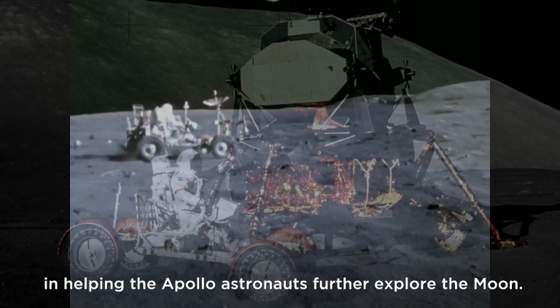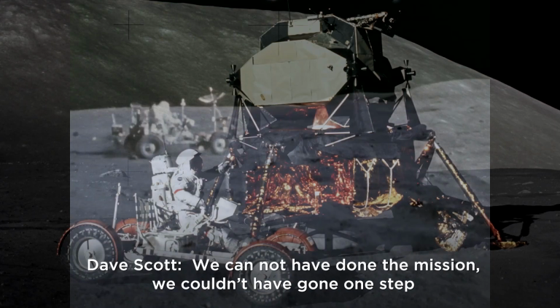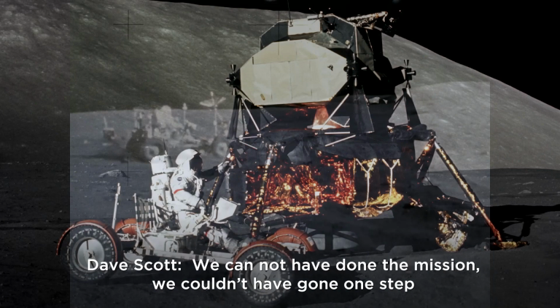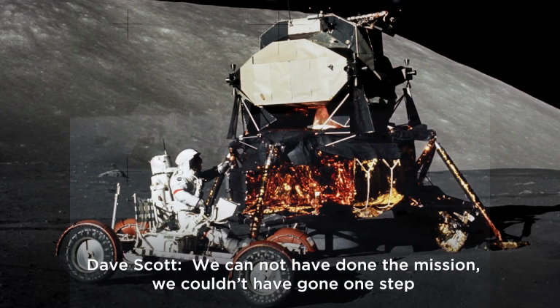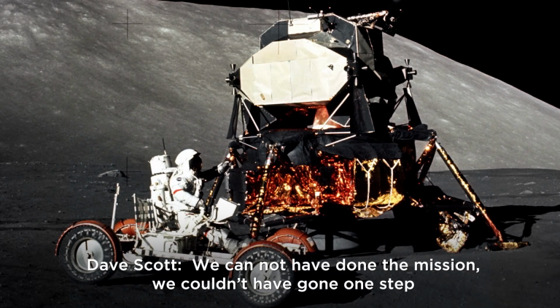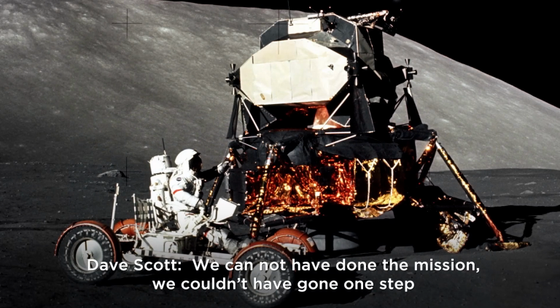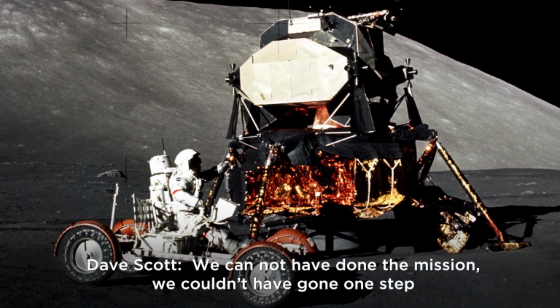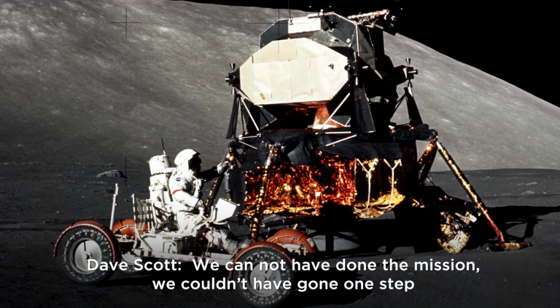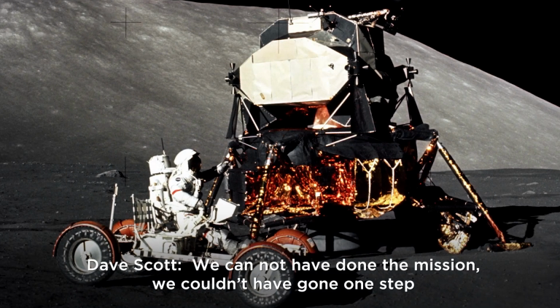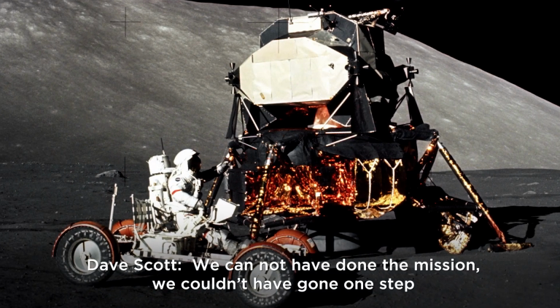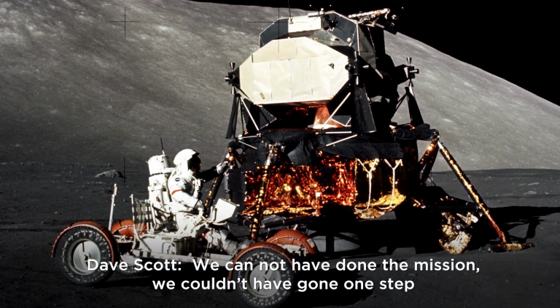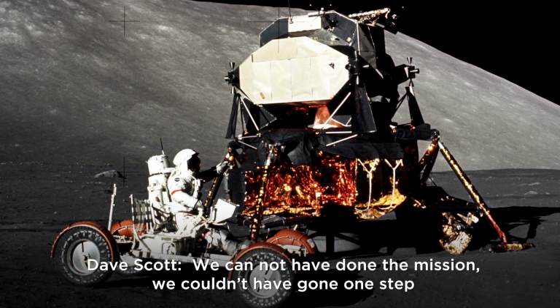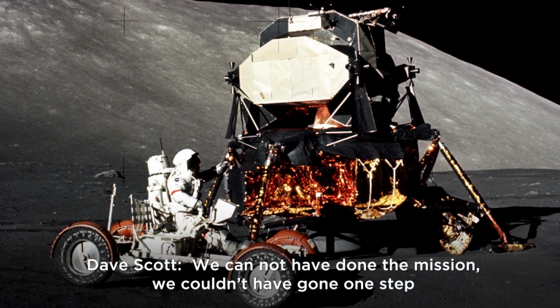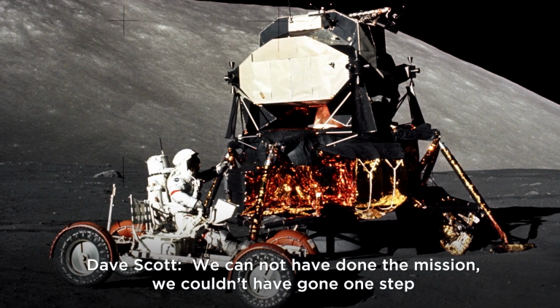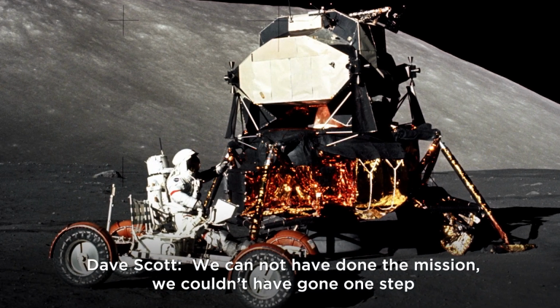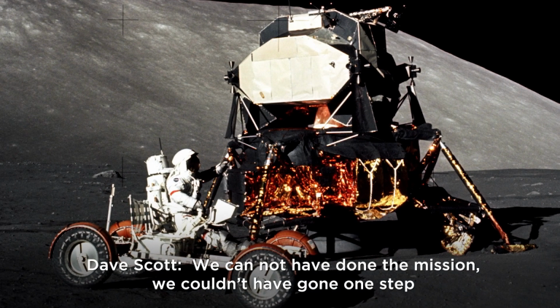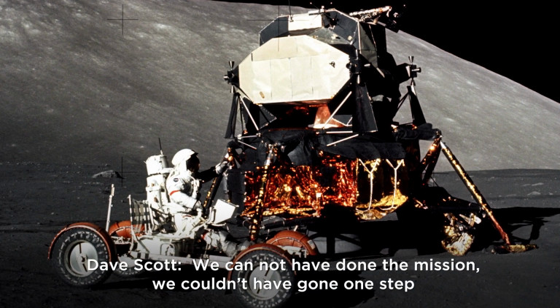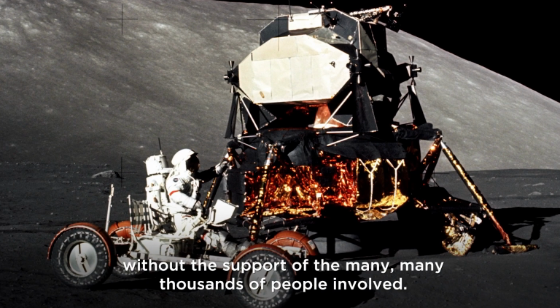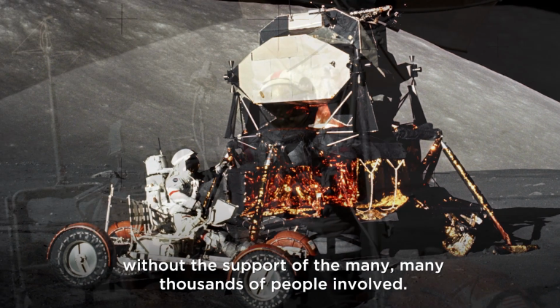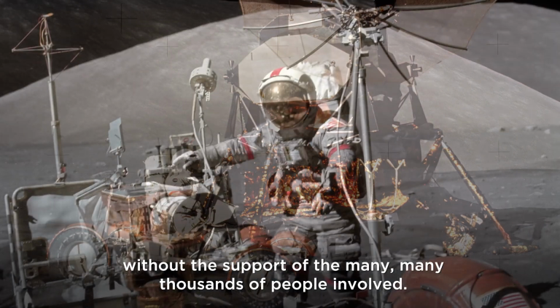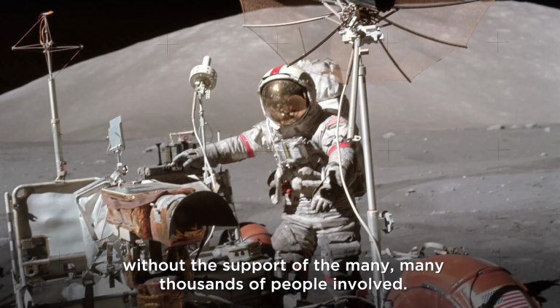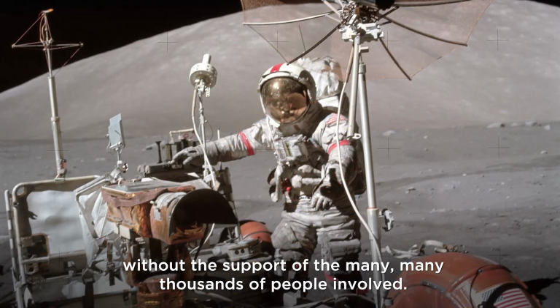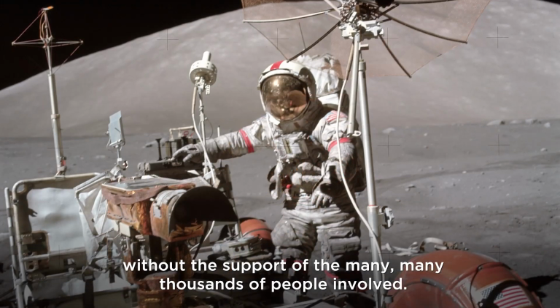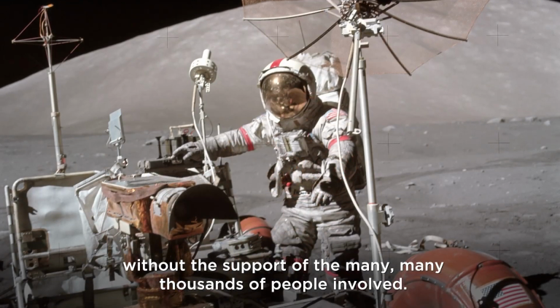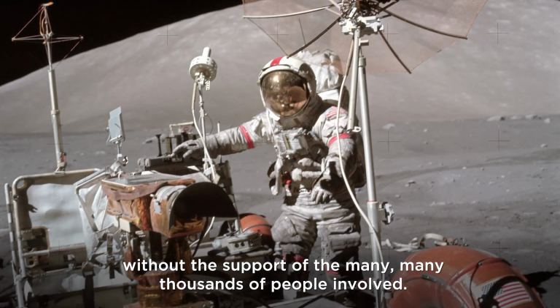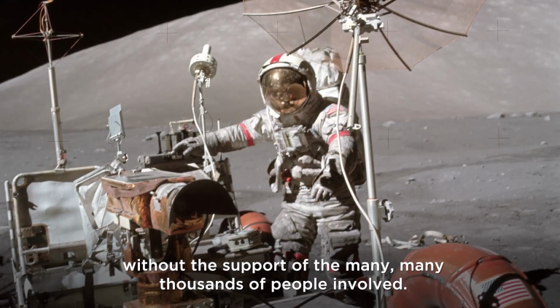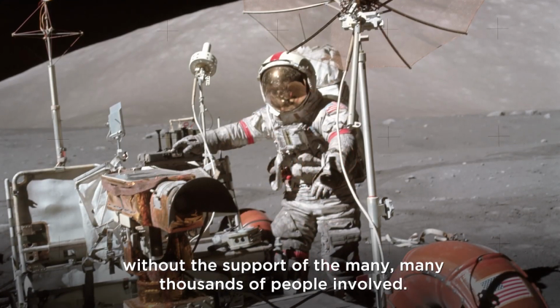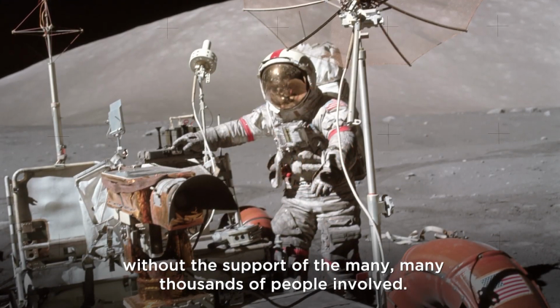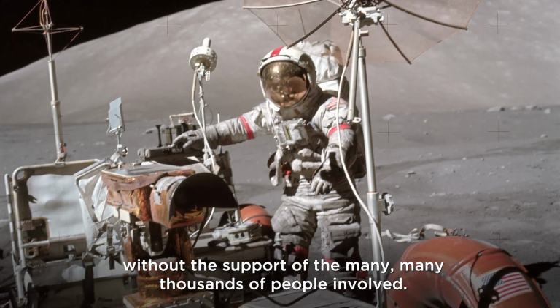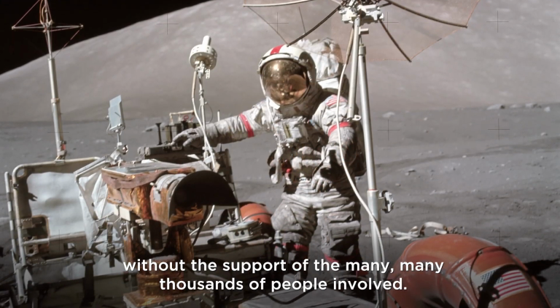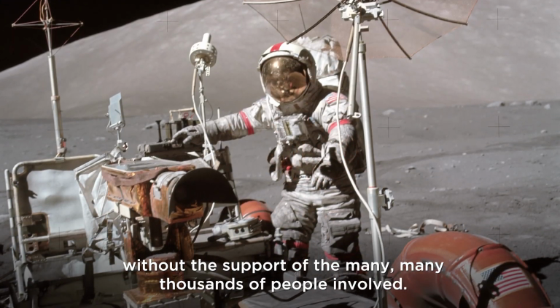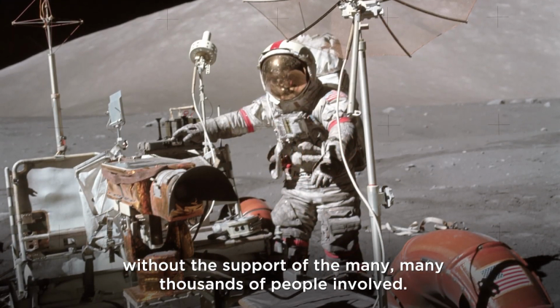We could not have done a mission — we couldn't have gone one step — without the support of the many, many thousands of people involved.